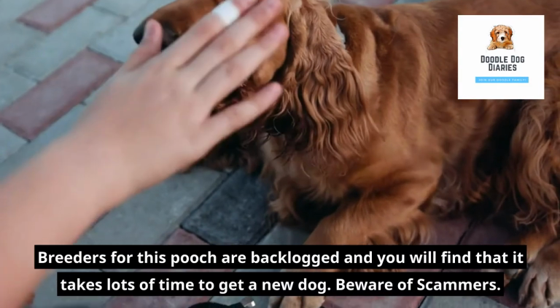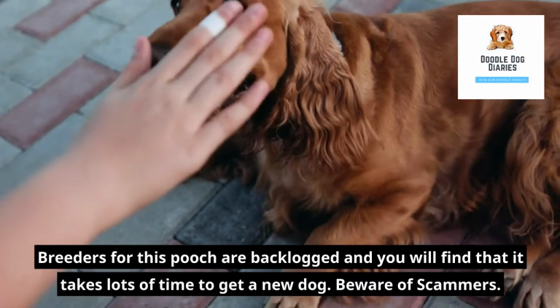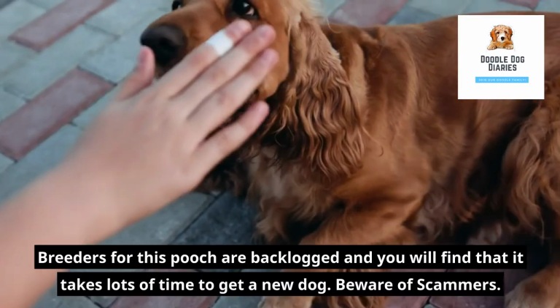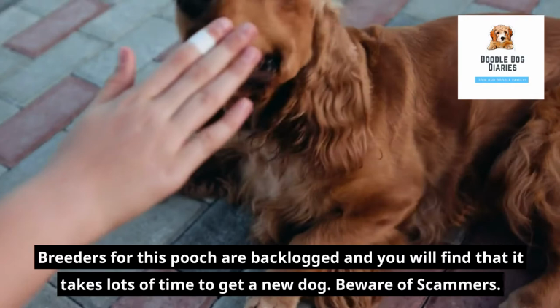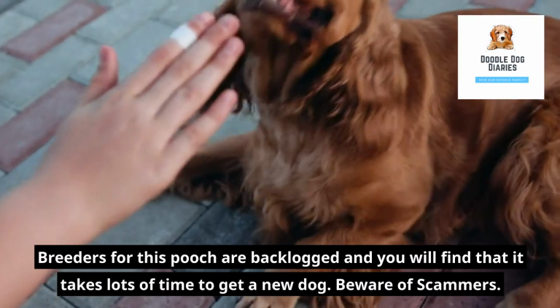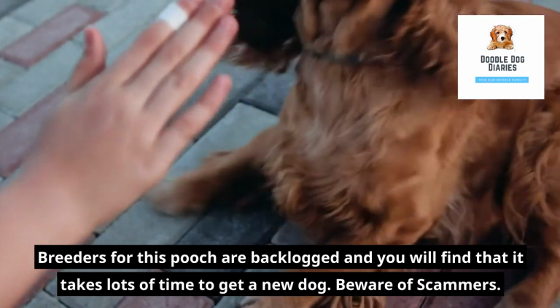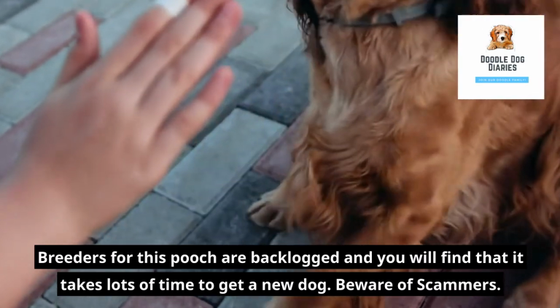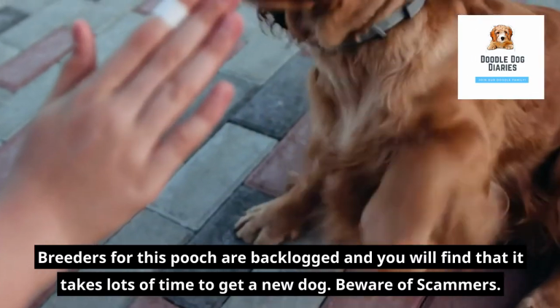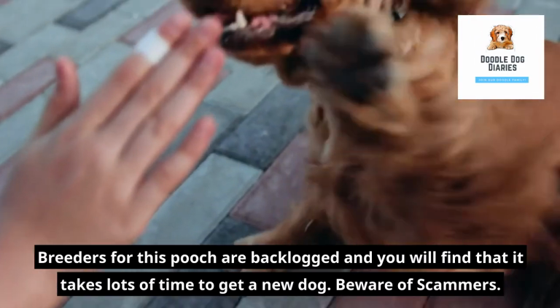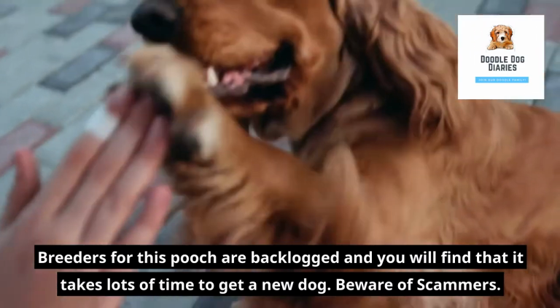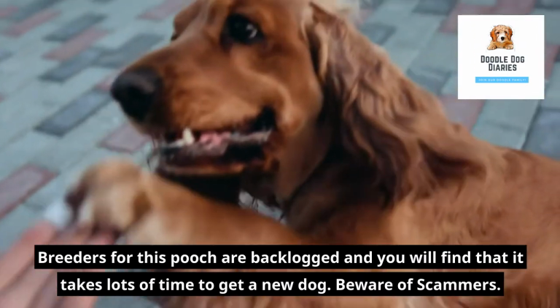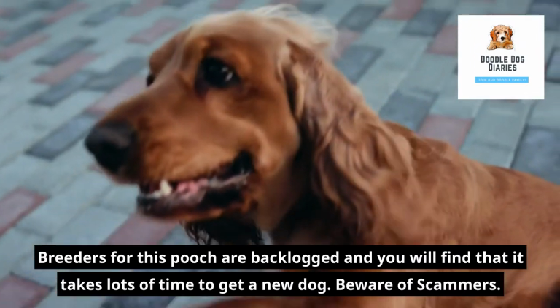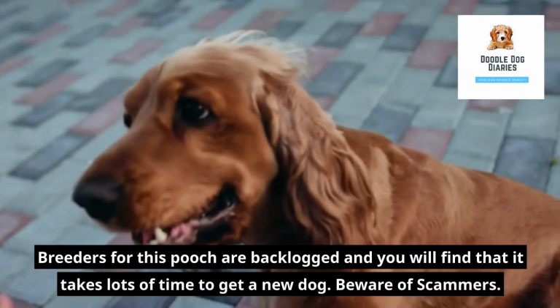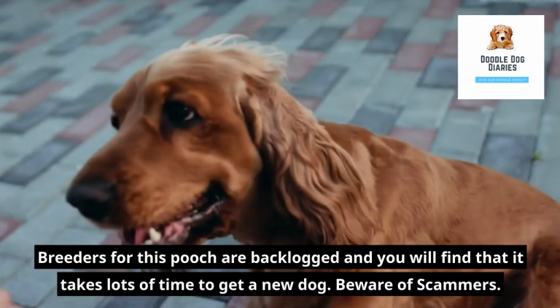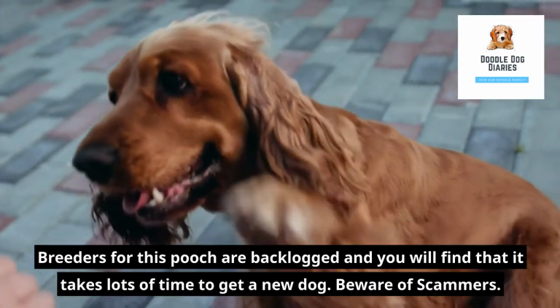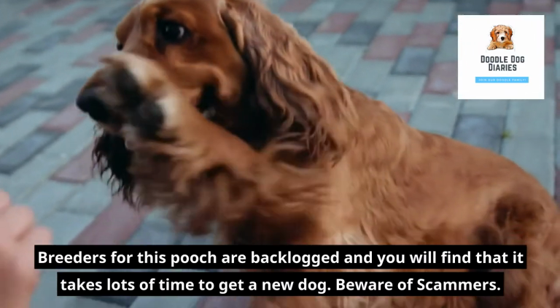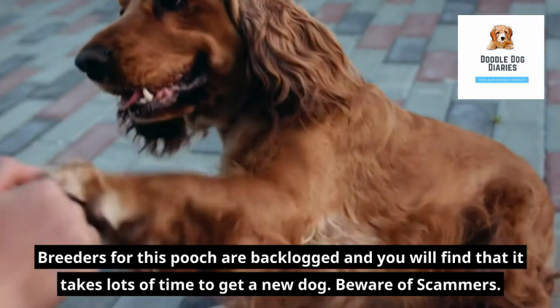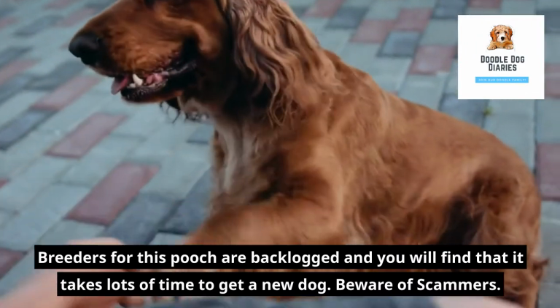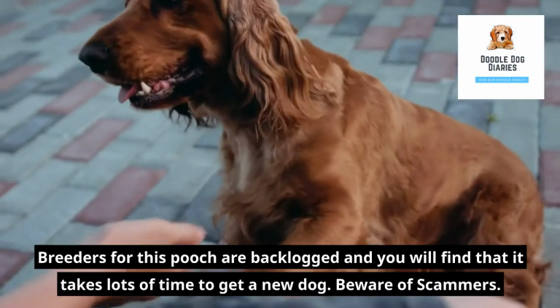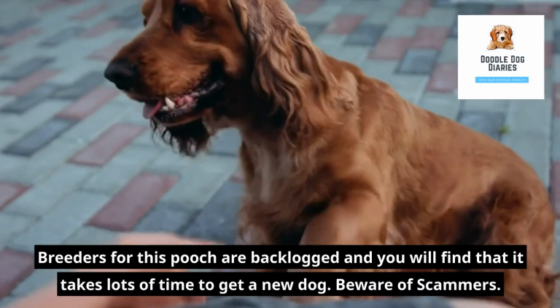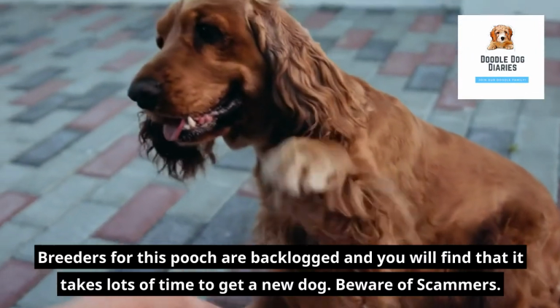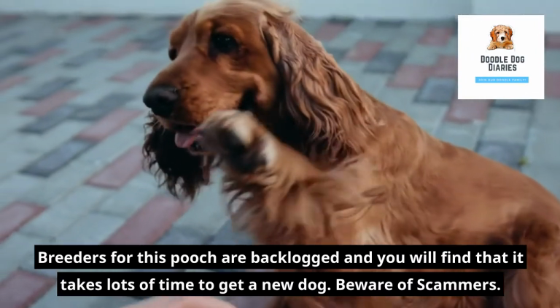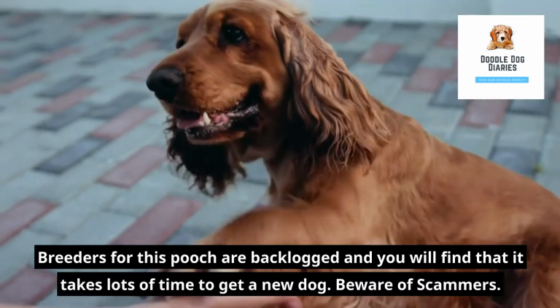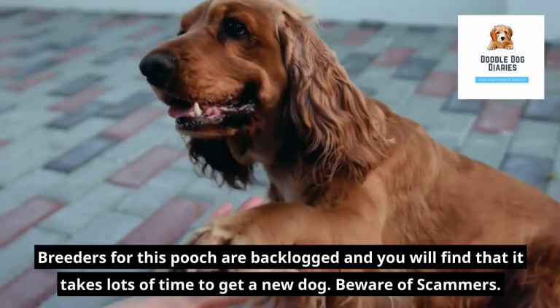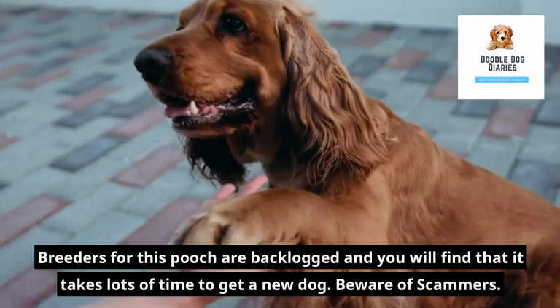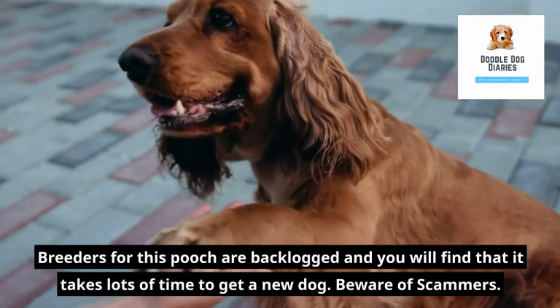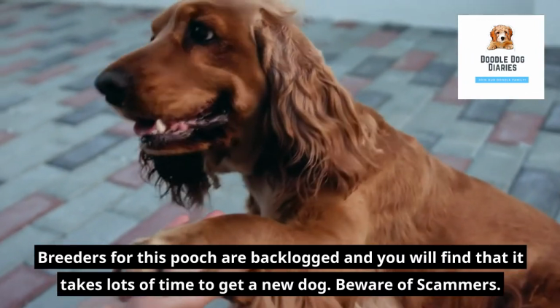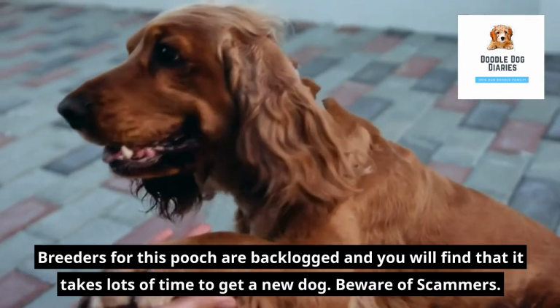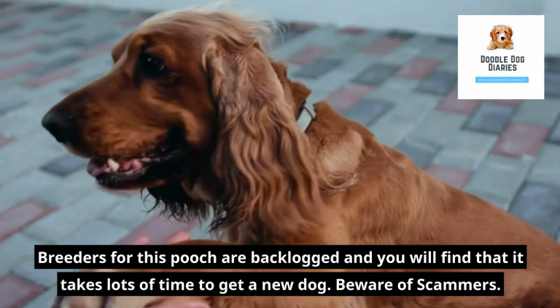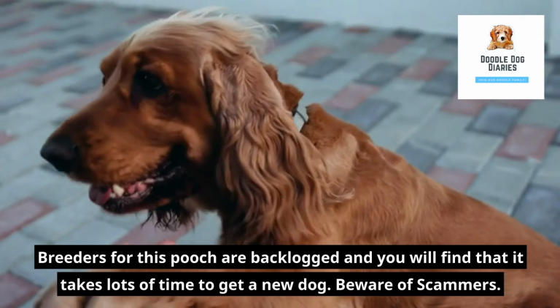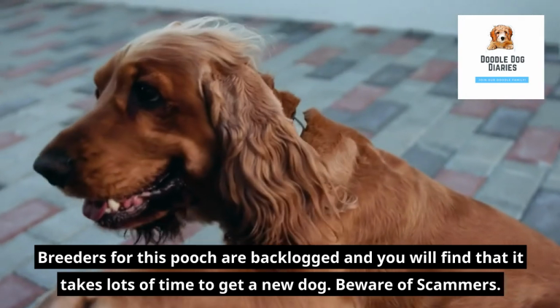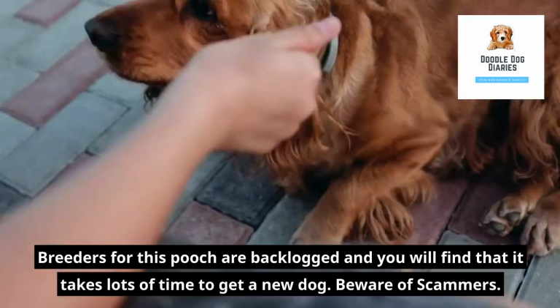Breeders for this pooch are backlogged and you will find that it takes lots of time to get a new dog. Beware of scammers.